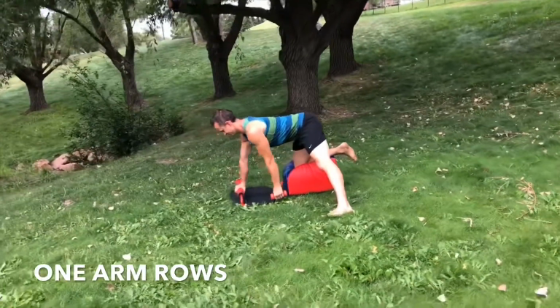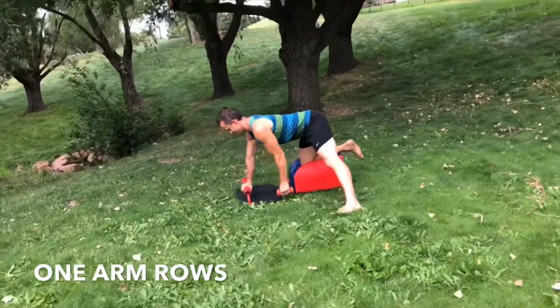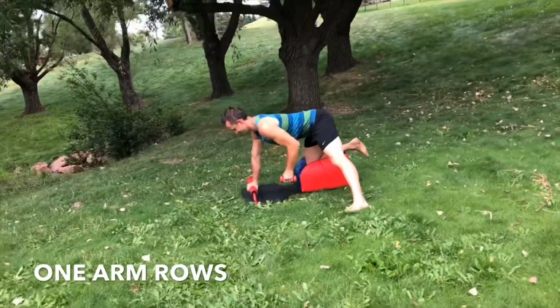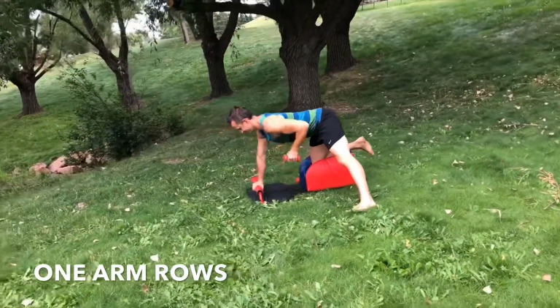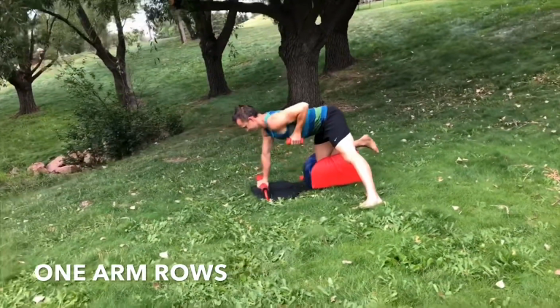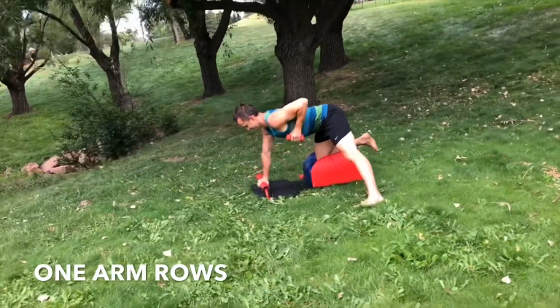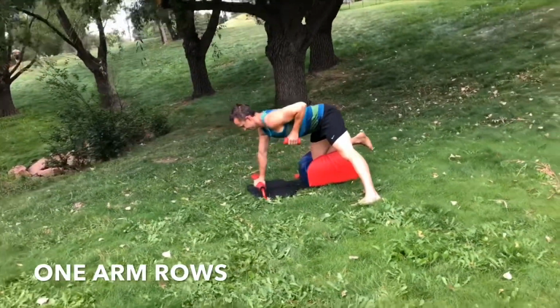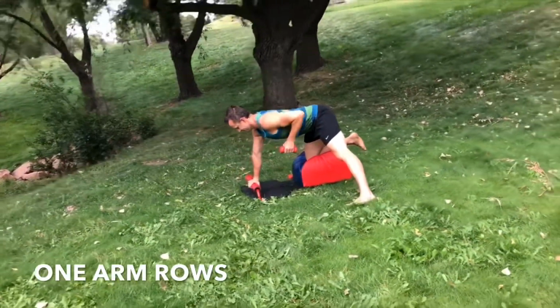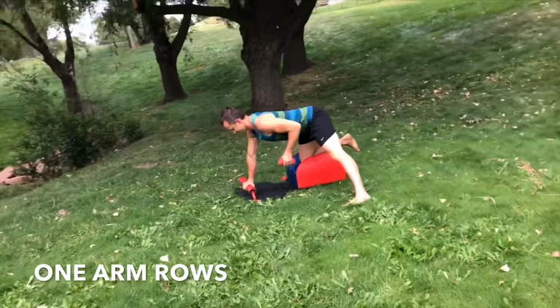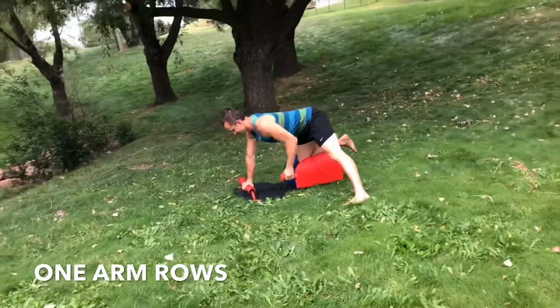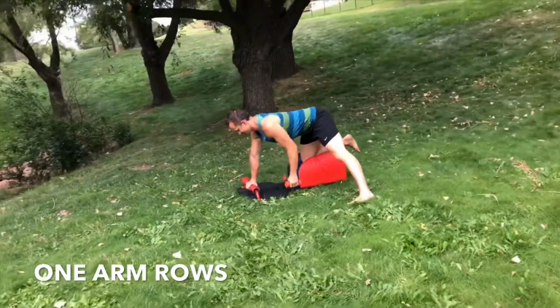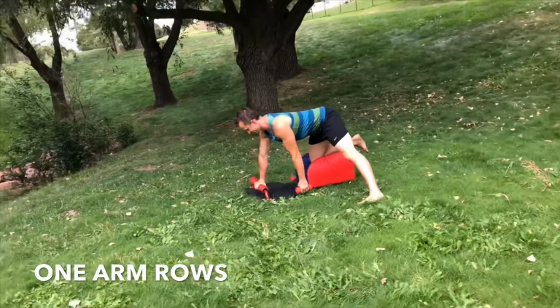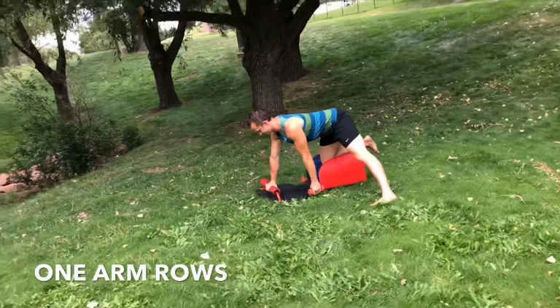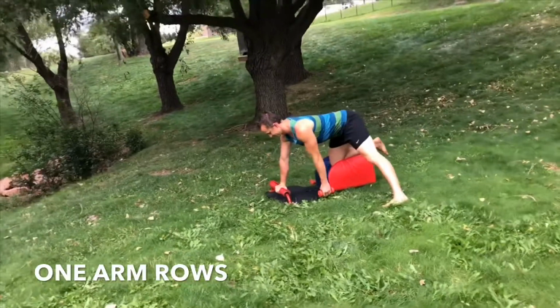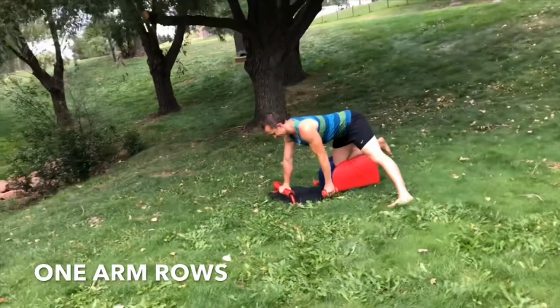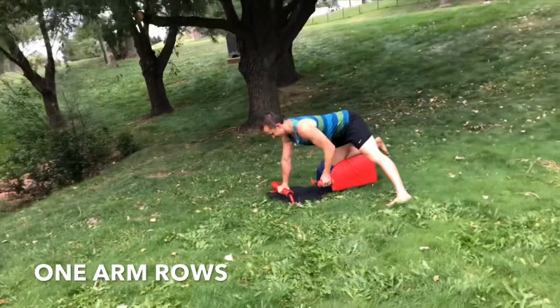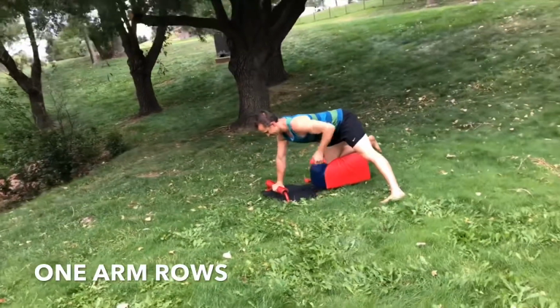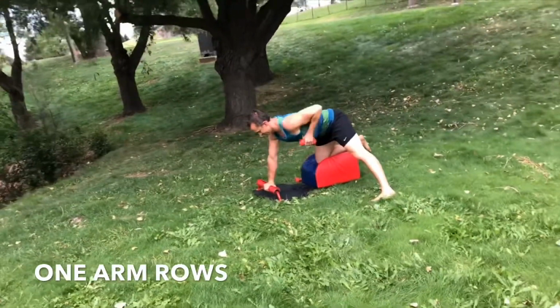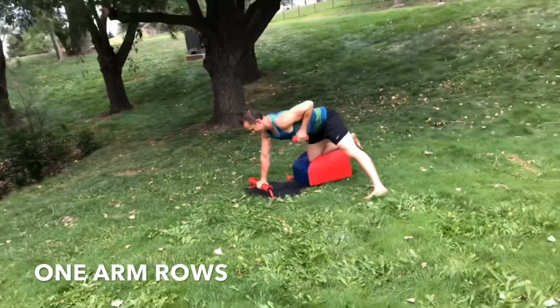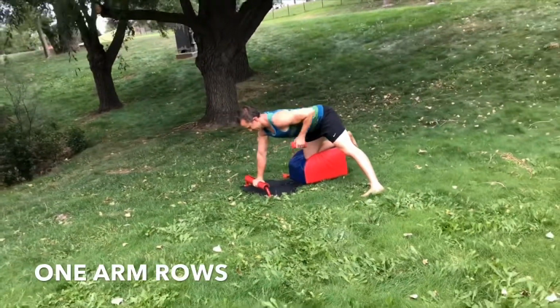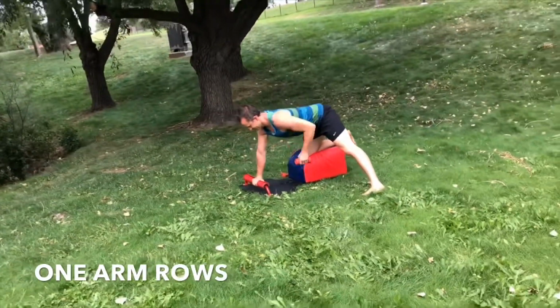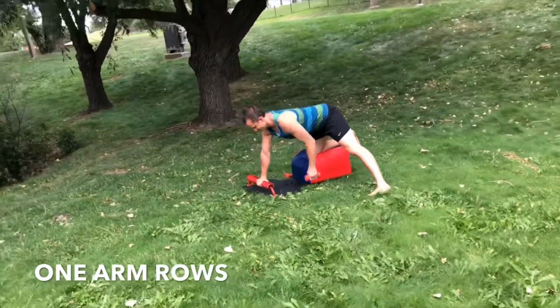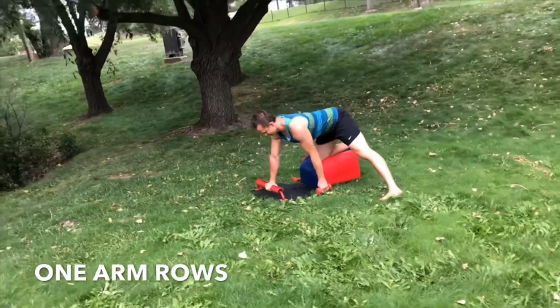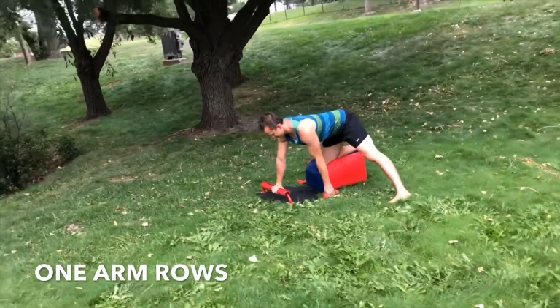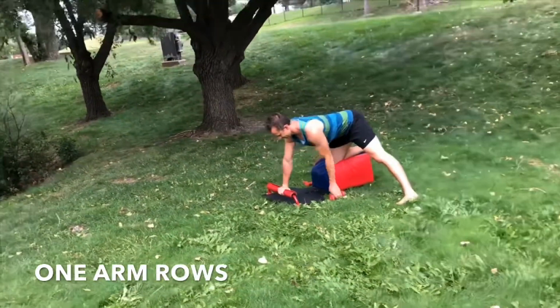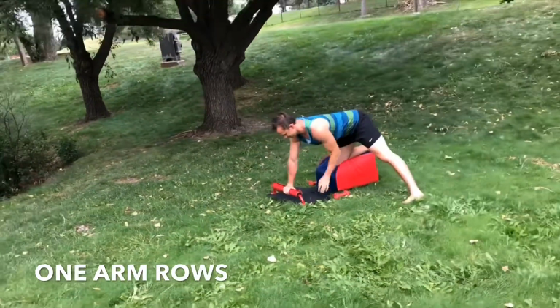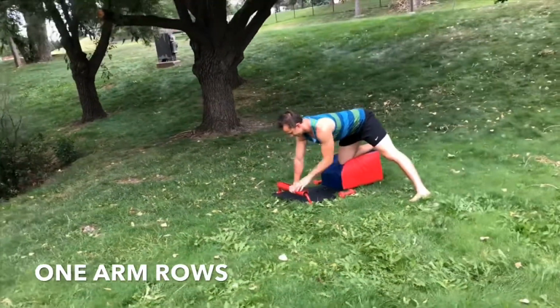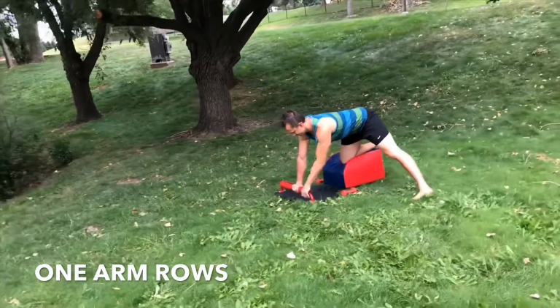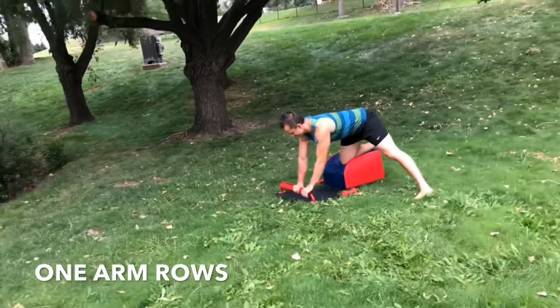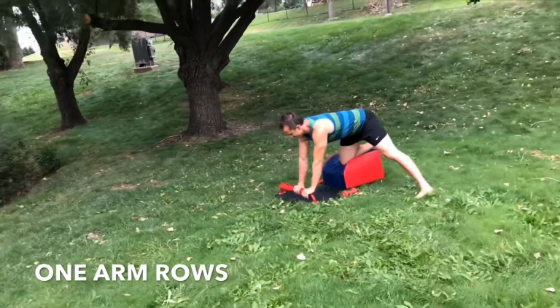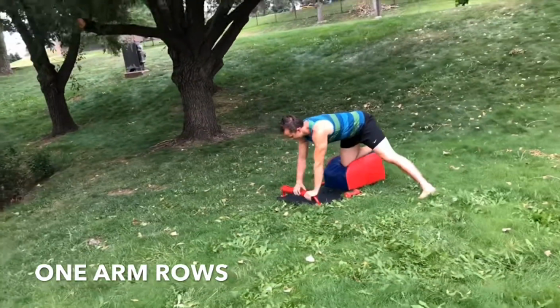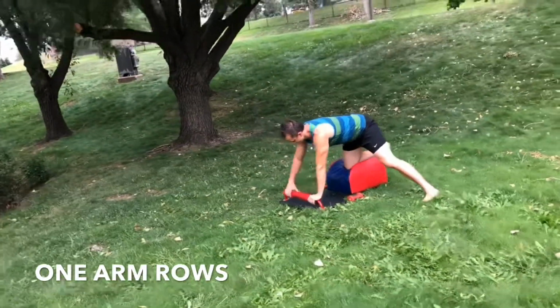Suck your navel into your core. And then inhale the weight up. Exhale, lower with control.